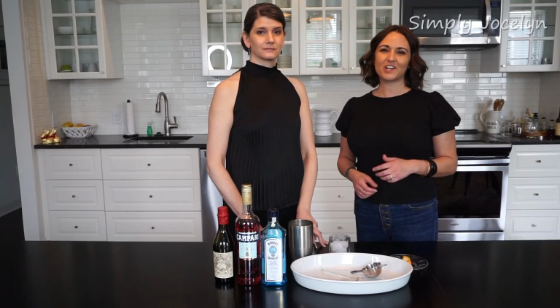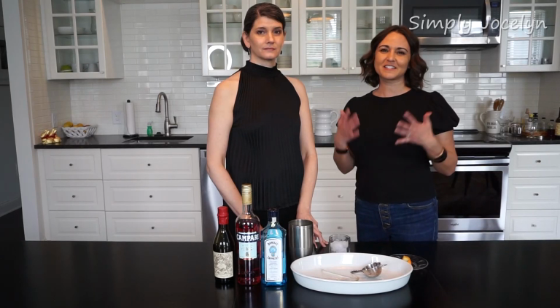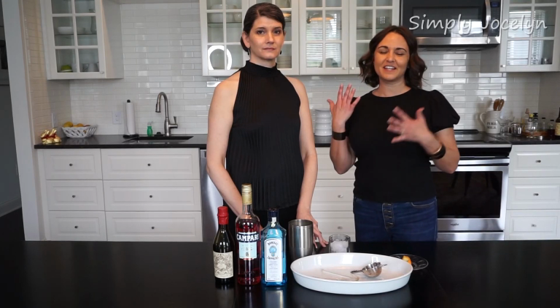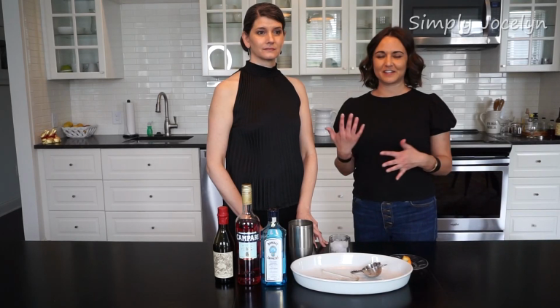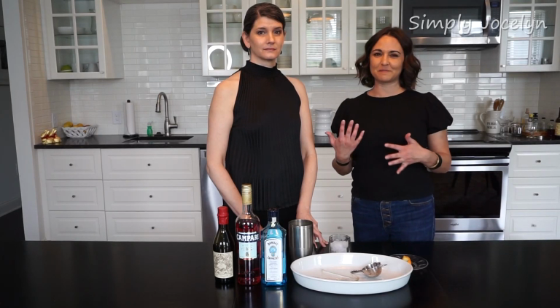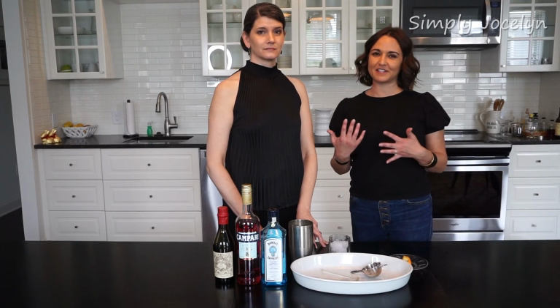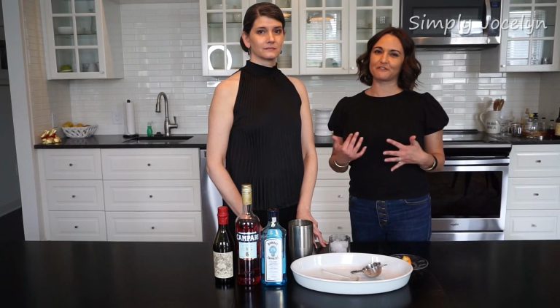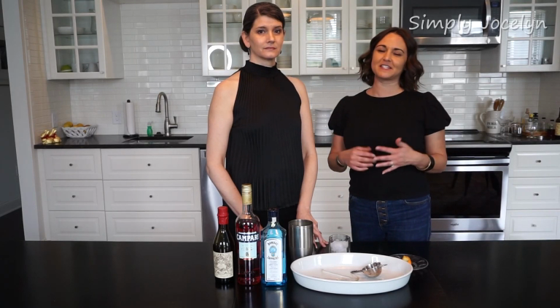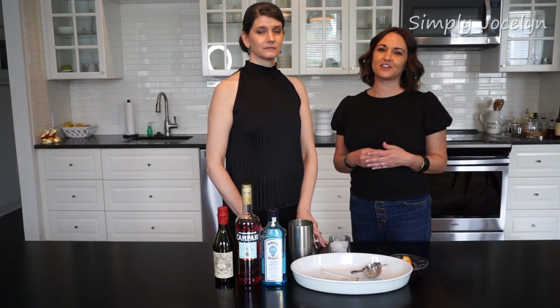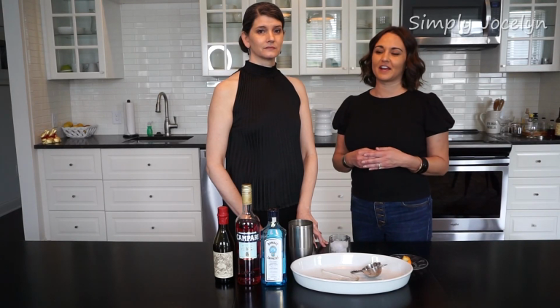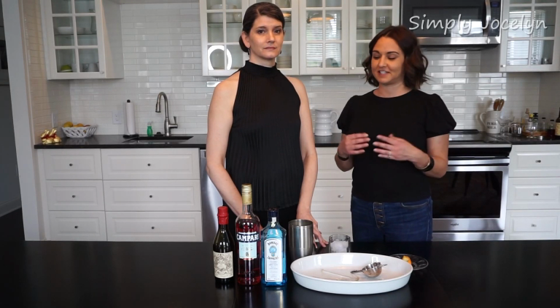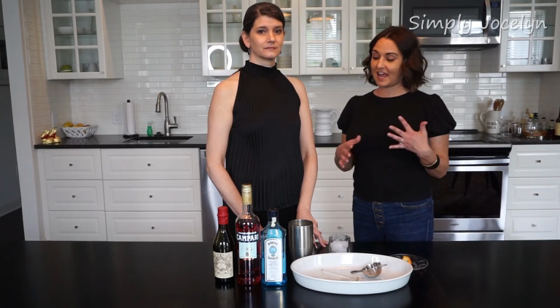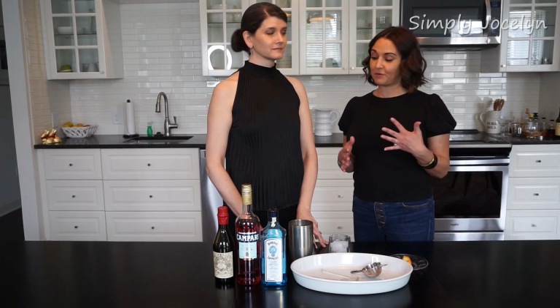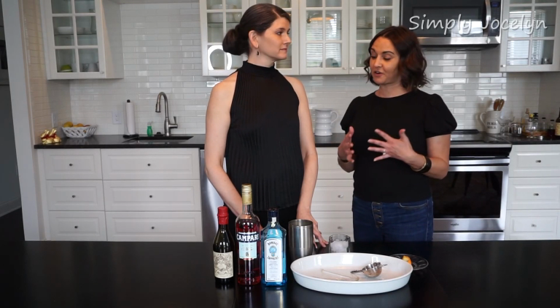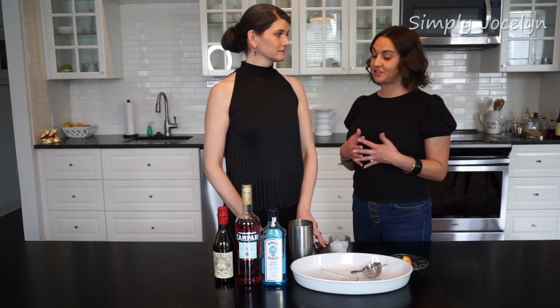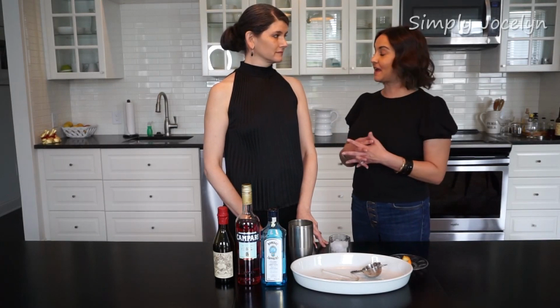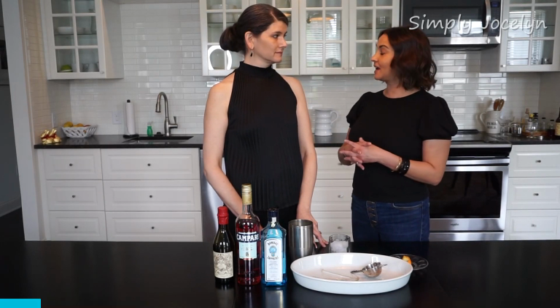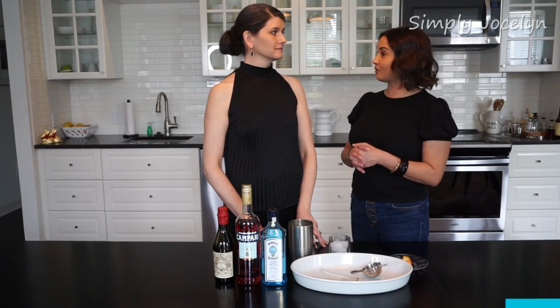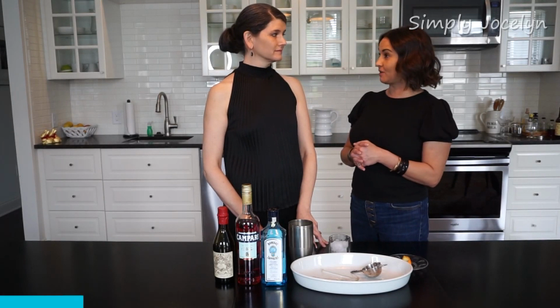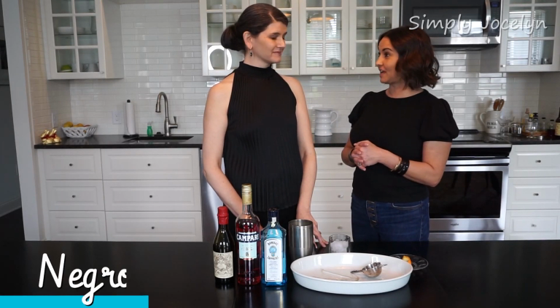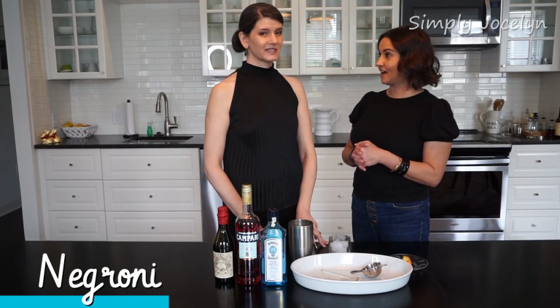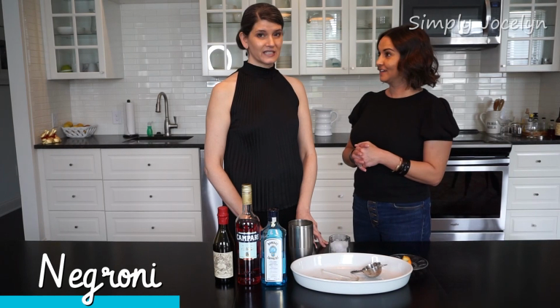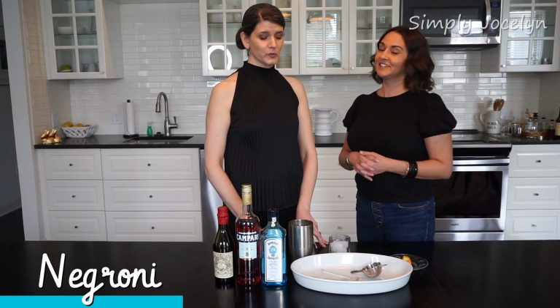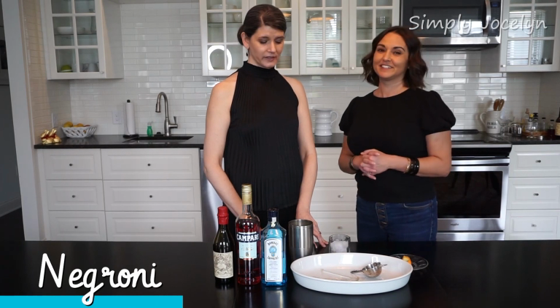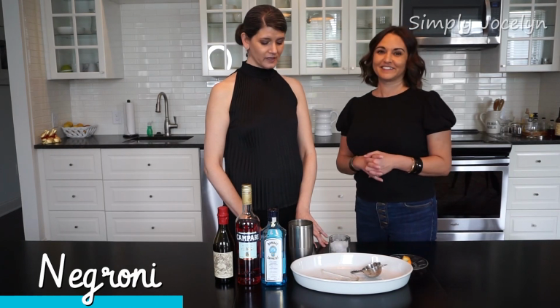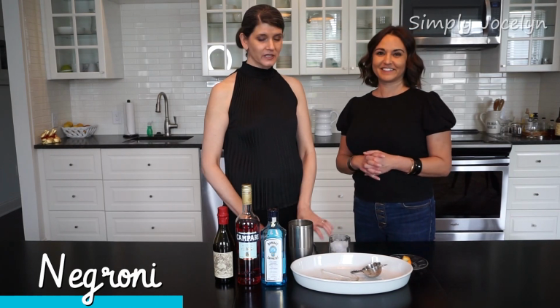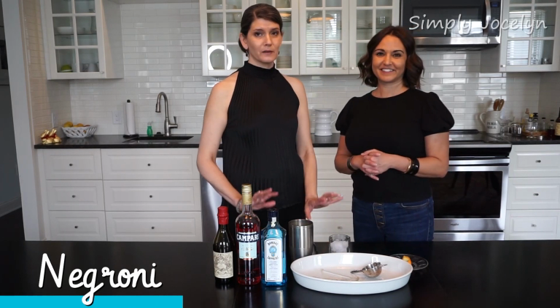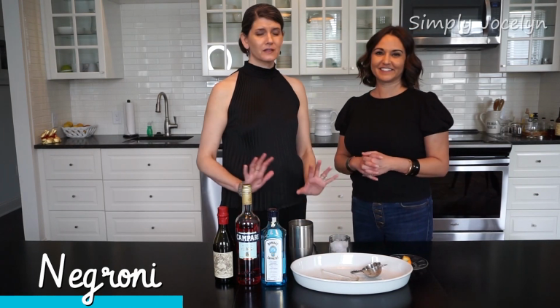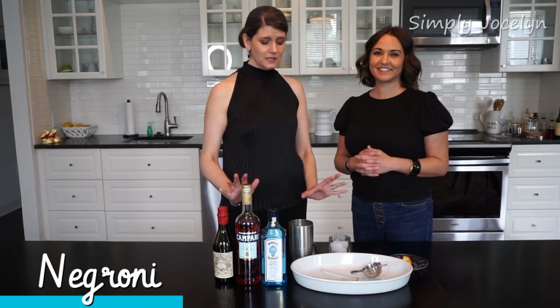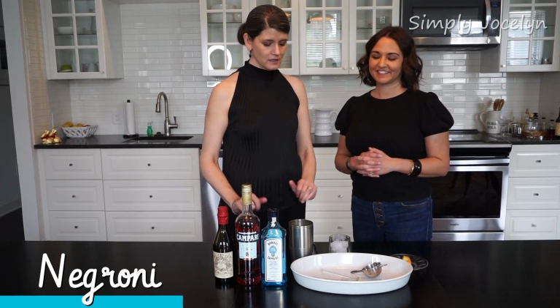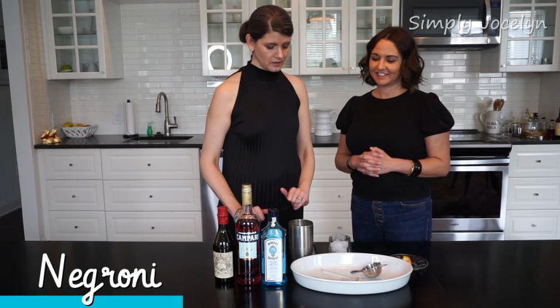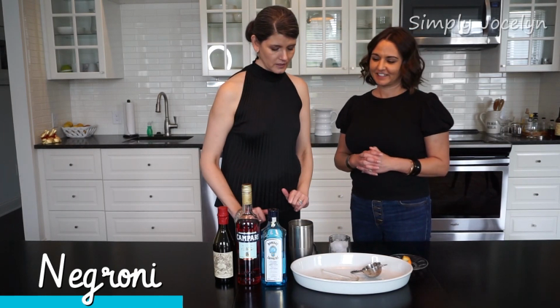I'm Jocelyn and this is my dear friend Sandra, and today we are going to make a Negroni — one of the all-time classic cocktails.